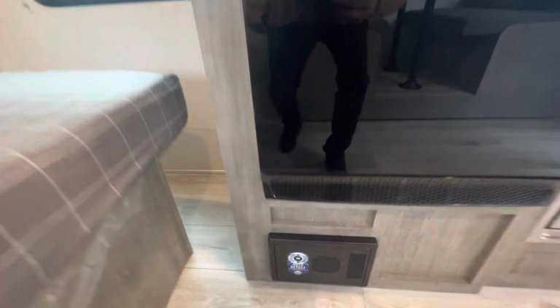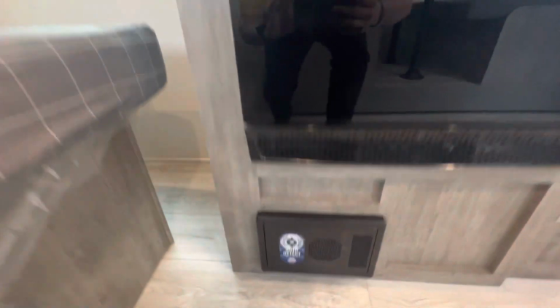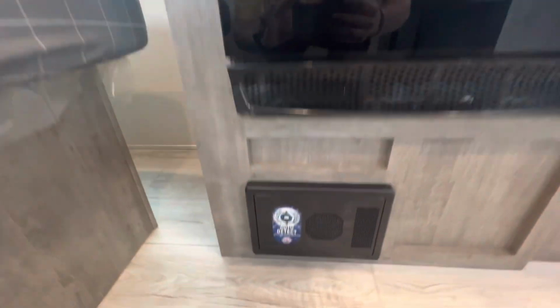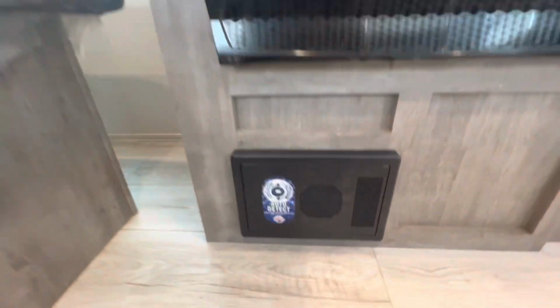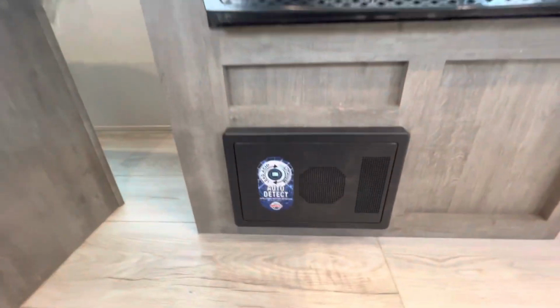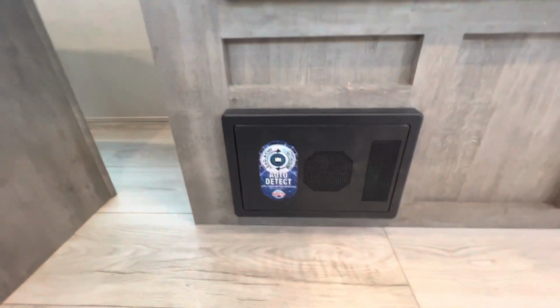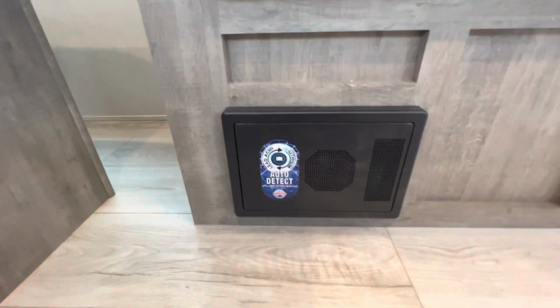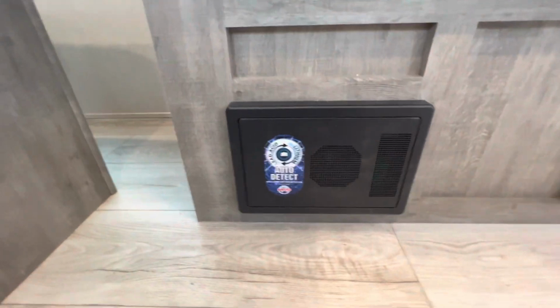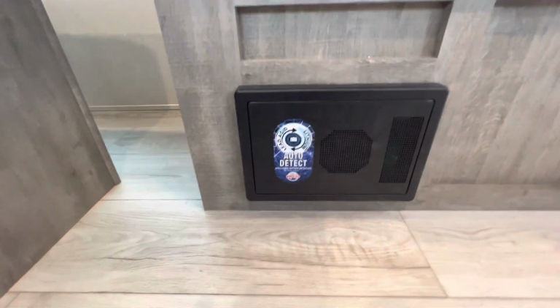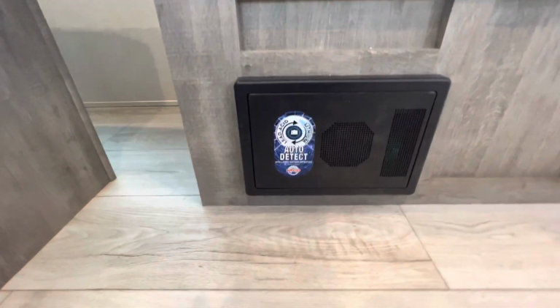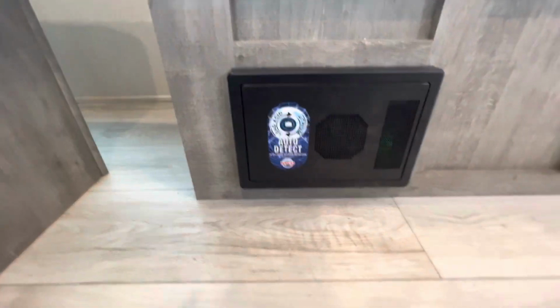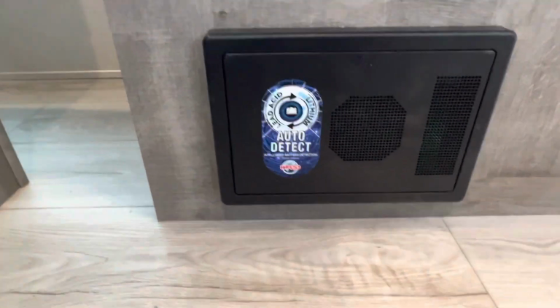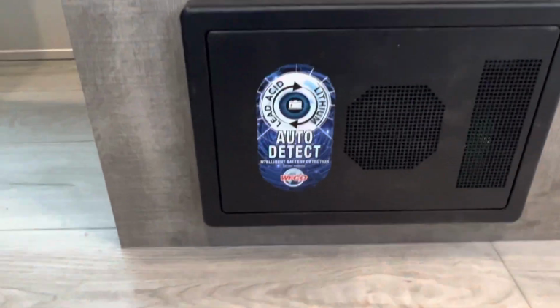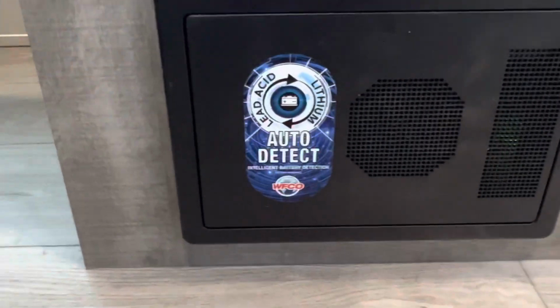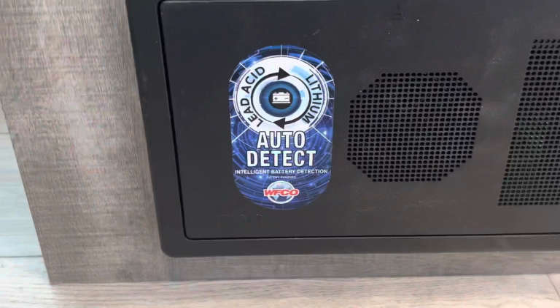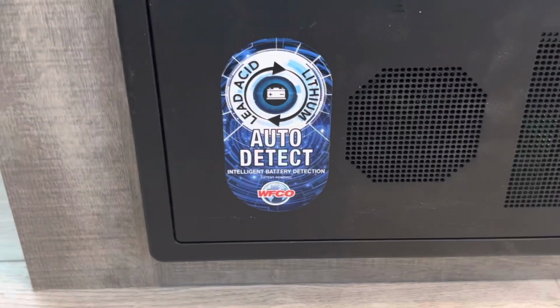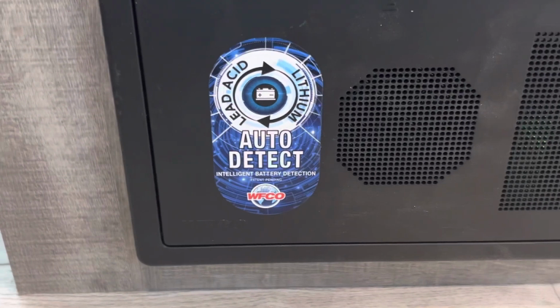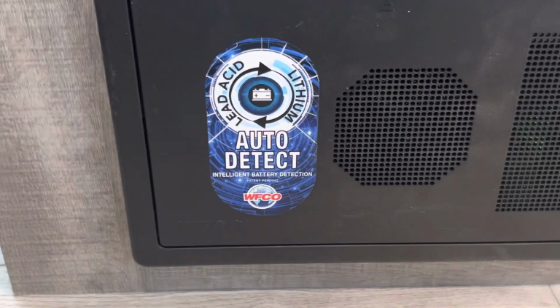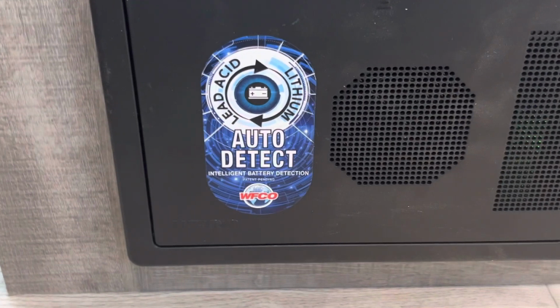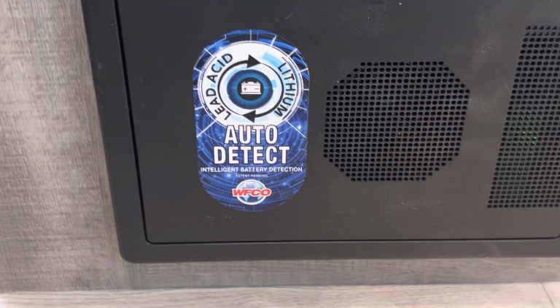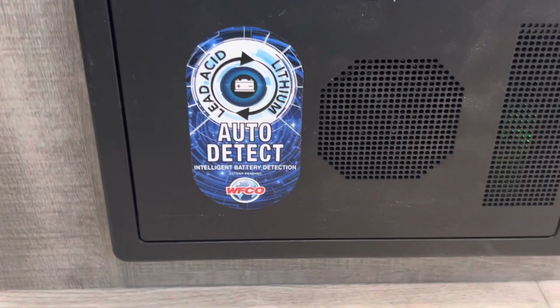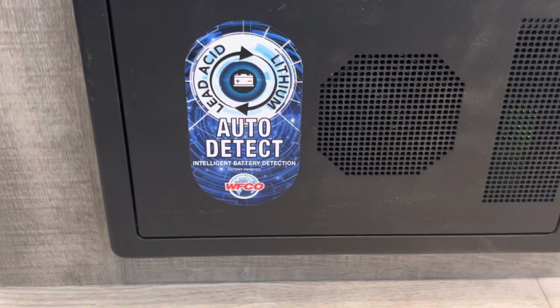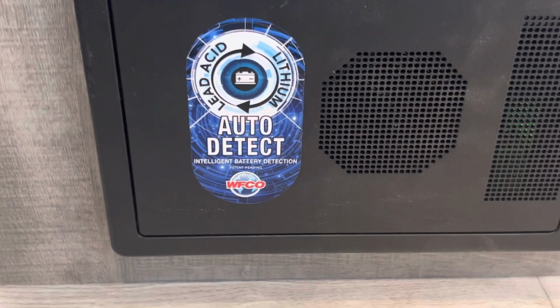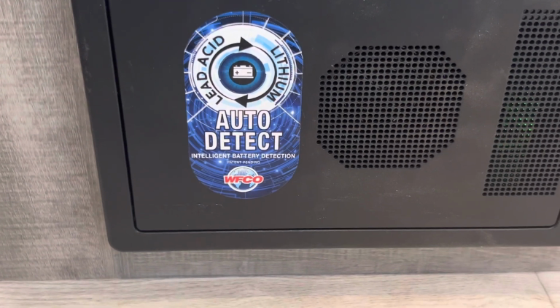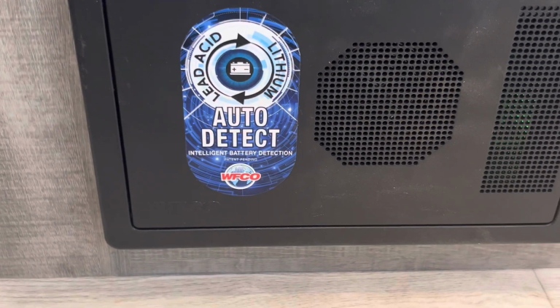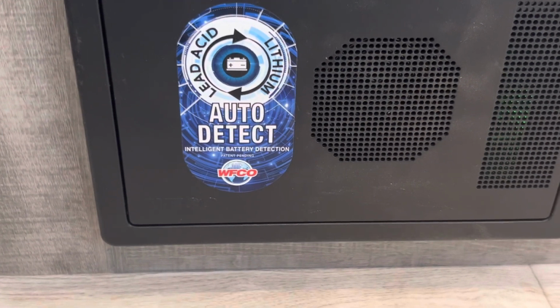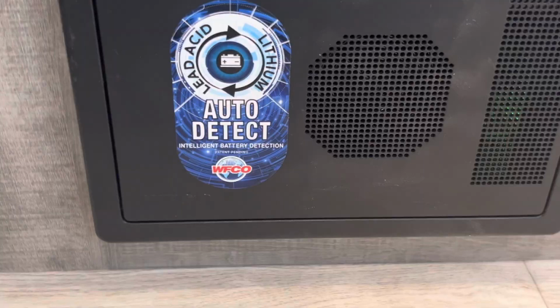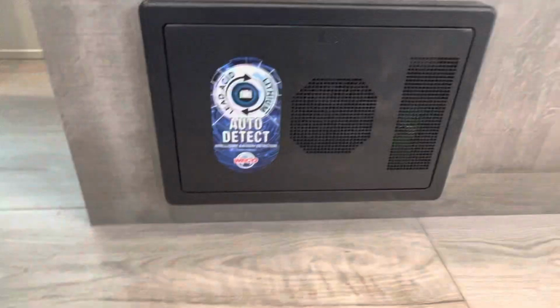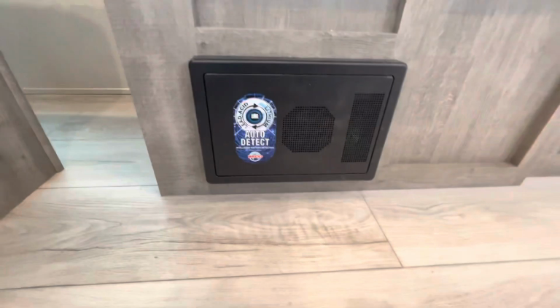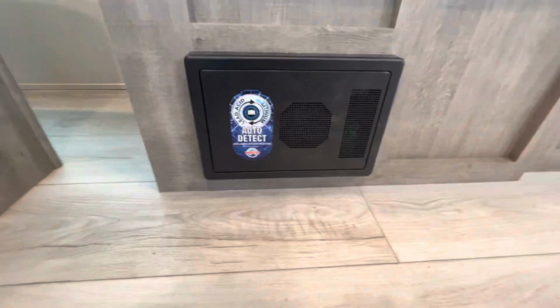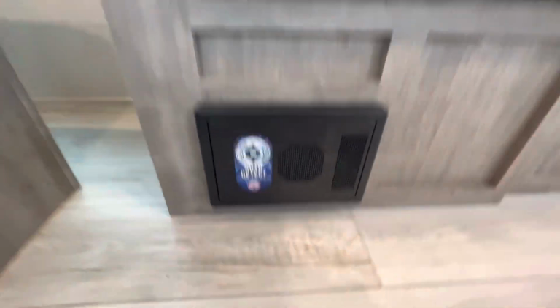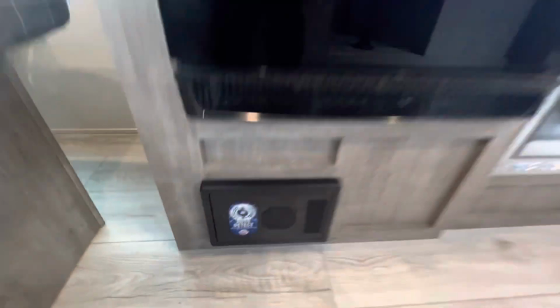And look at that — there's that last question: auto detect for lithium. Awesome.